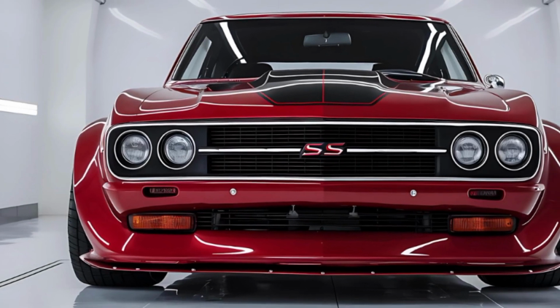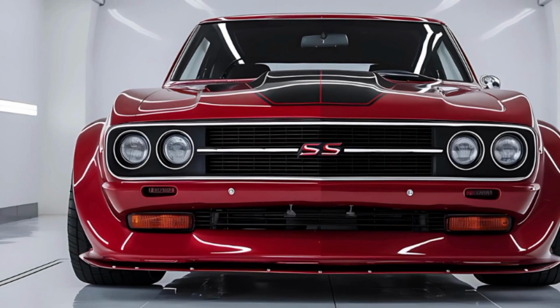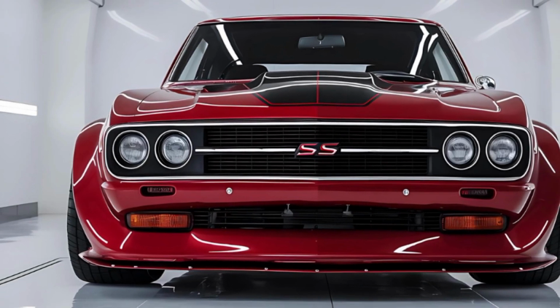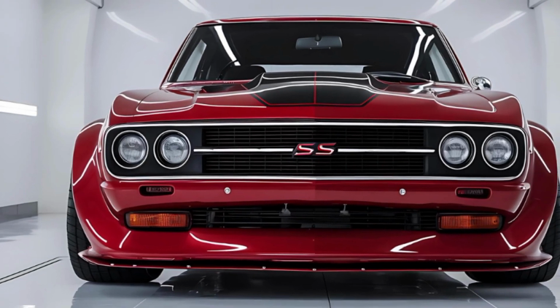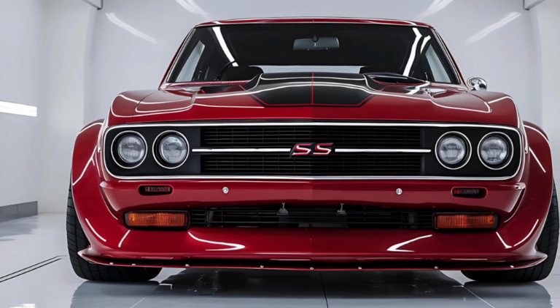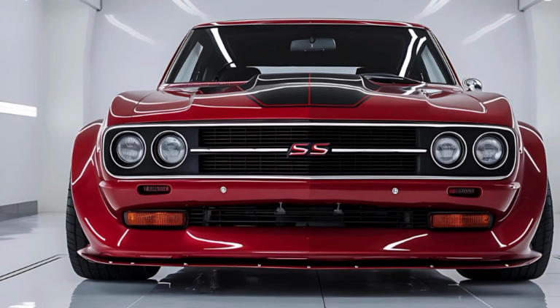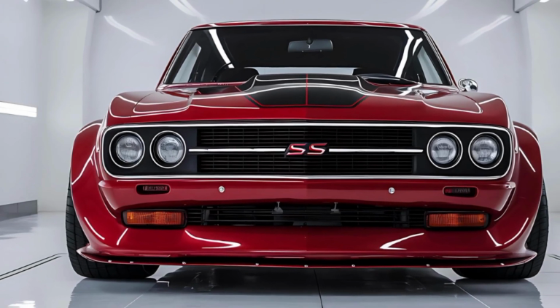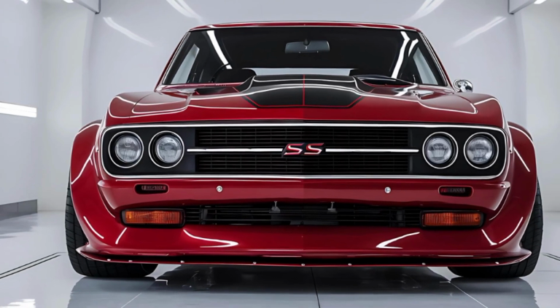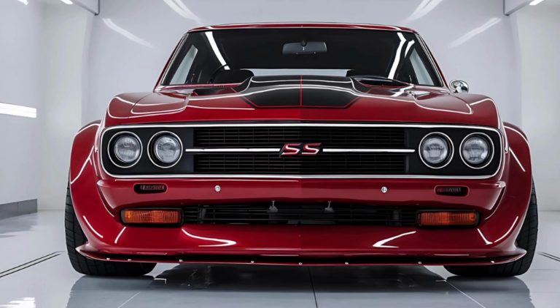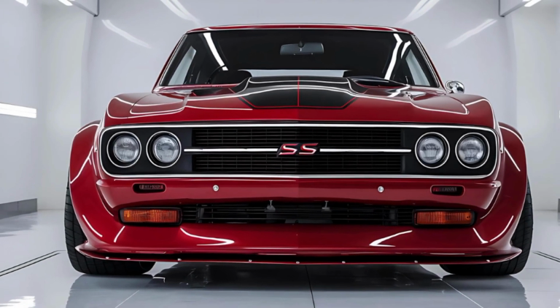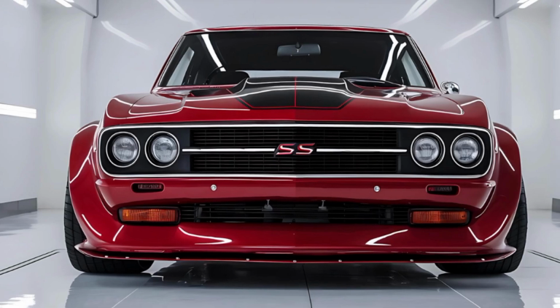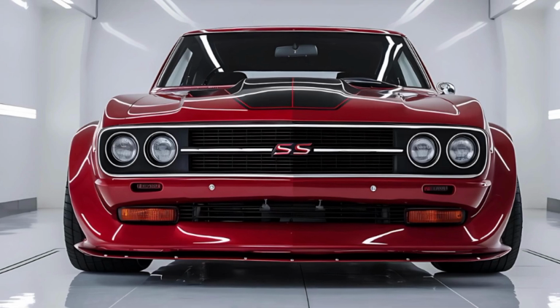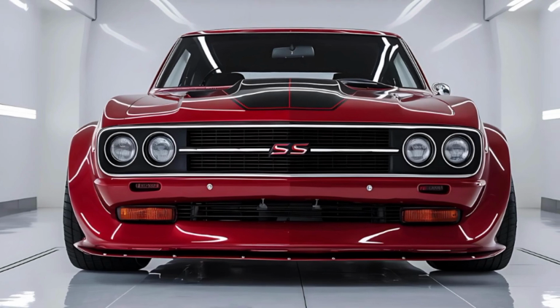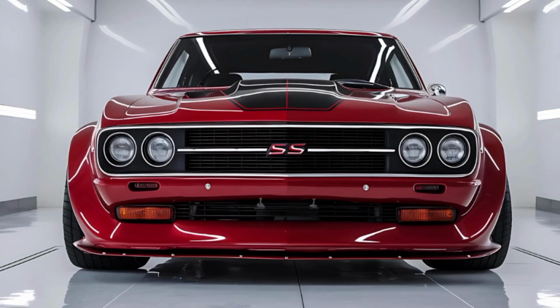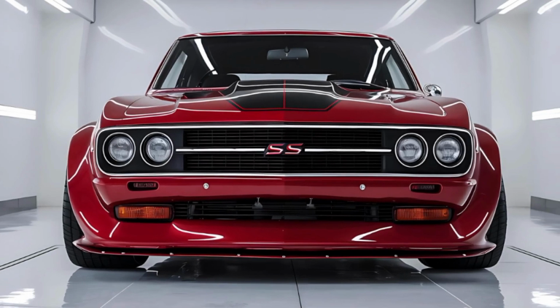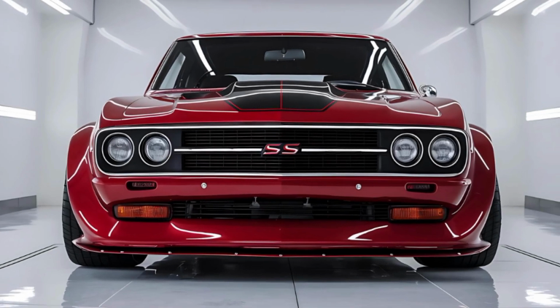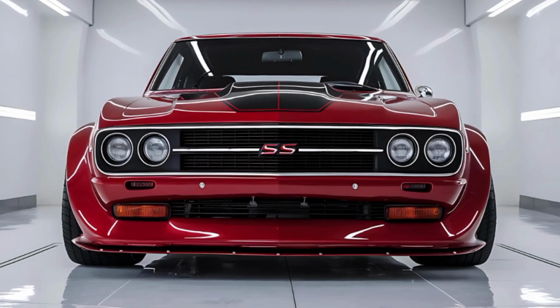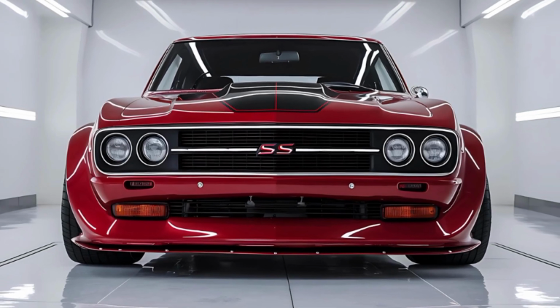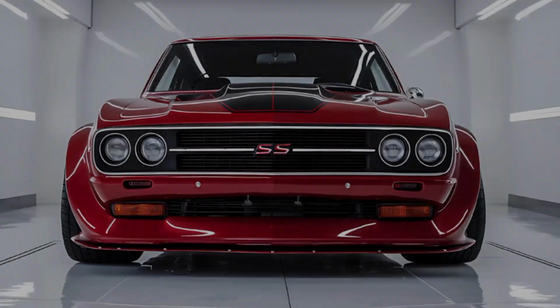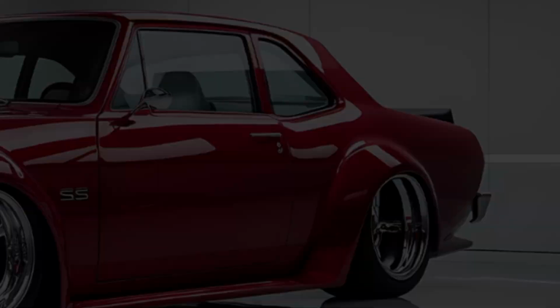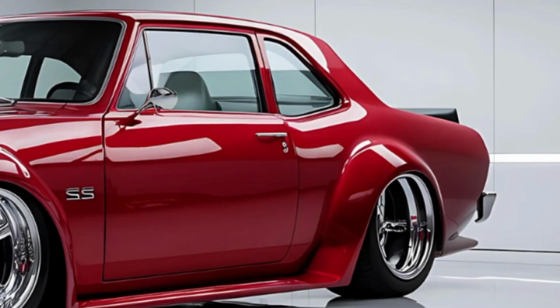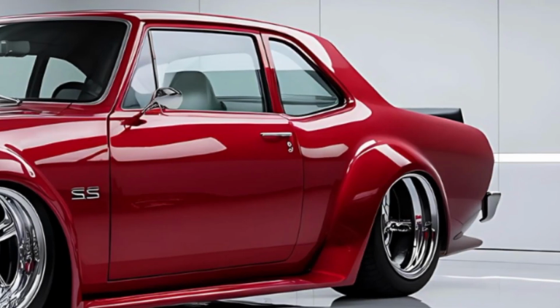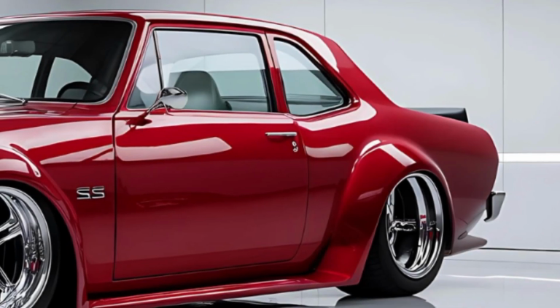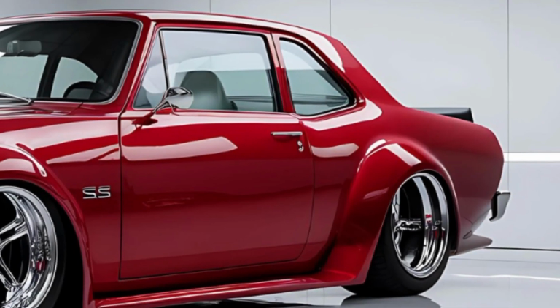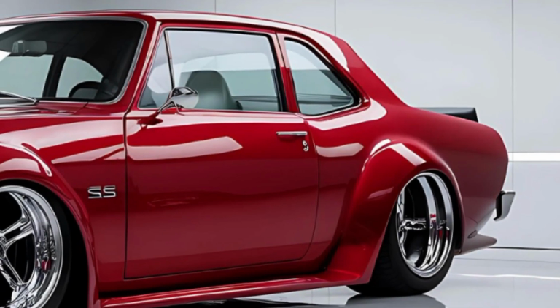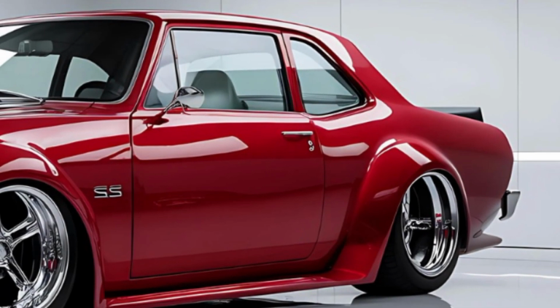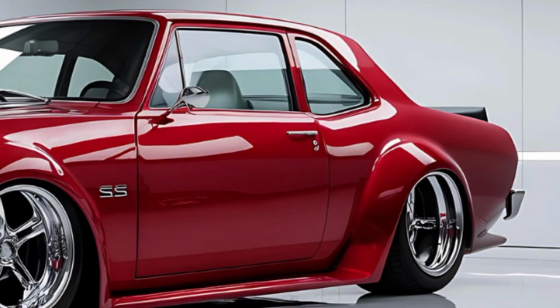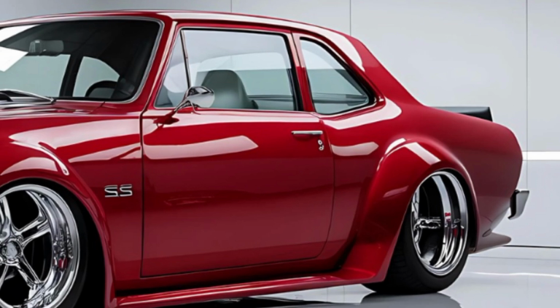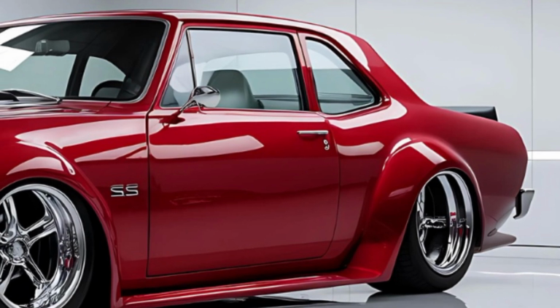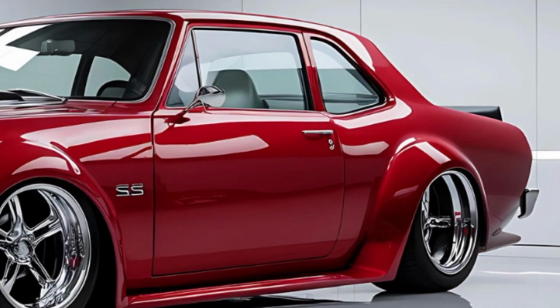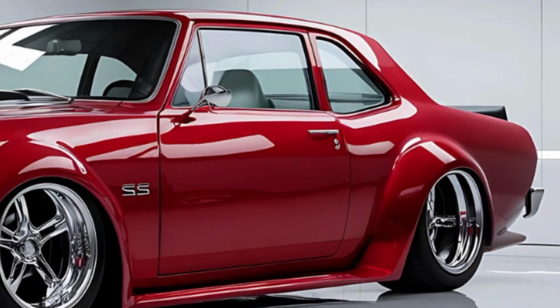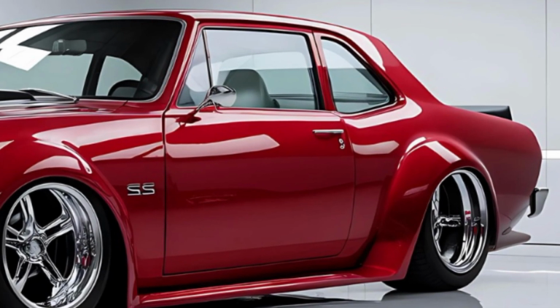The Nova SS isn't just quick, it's lightning fast, with cutting-edge suspension technology that handles like a dream, even on the tightest of corners.